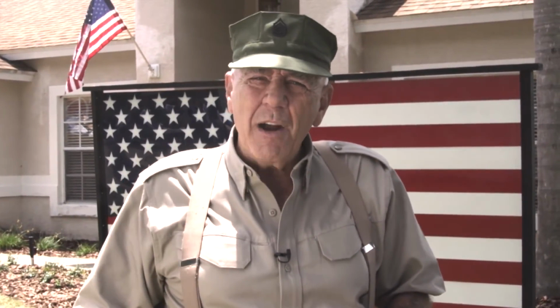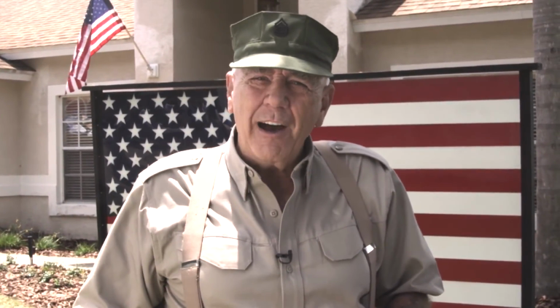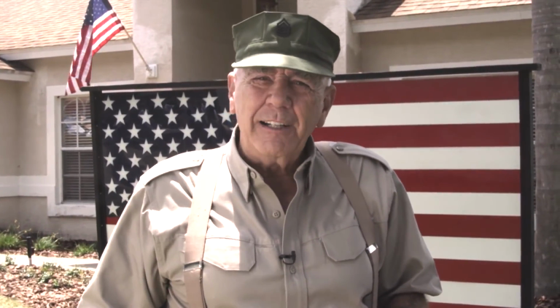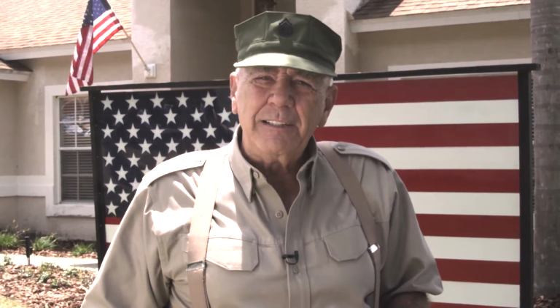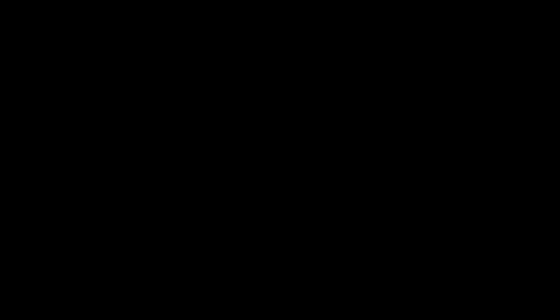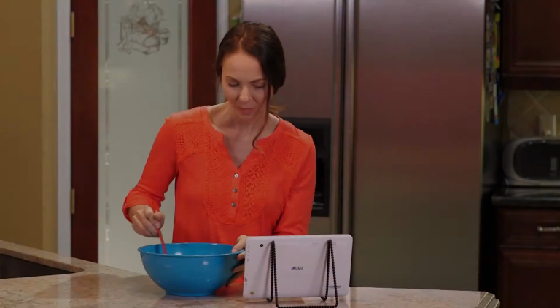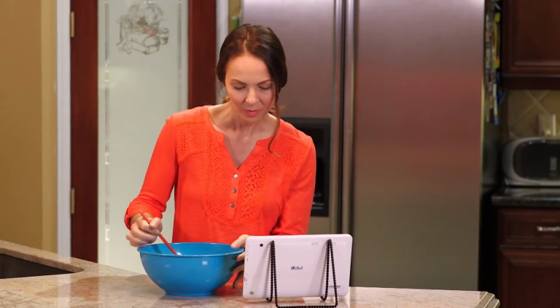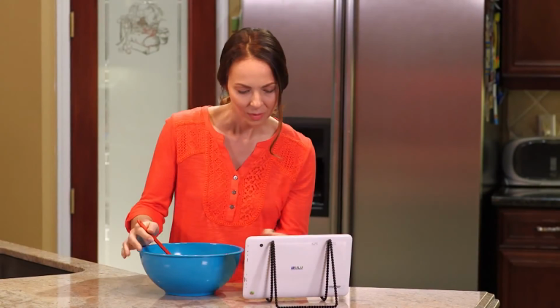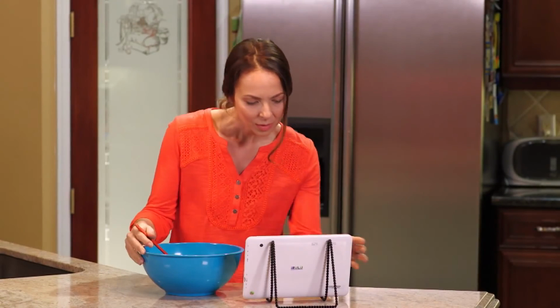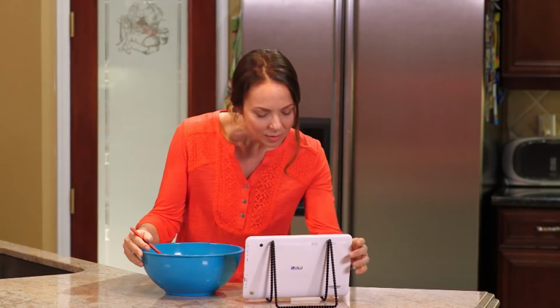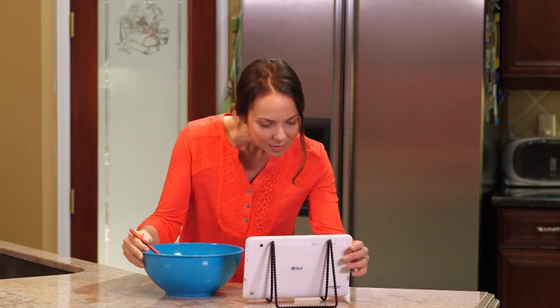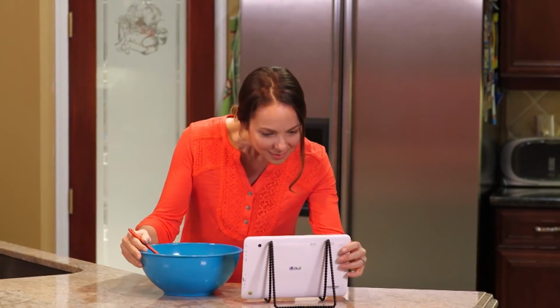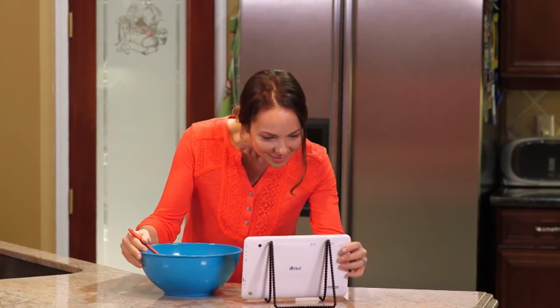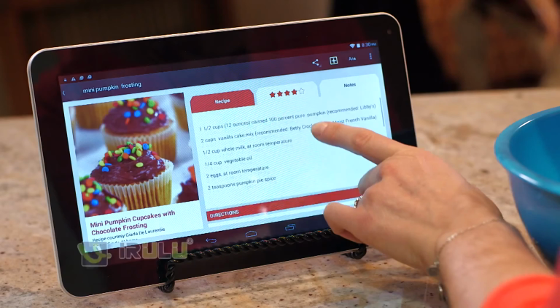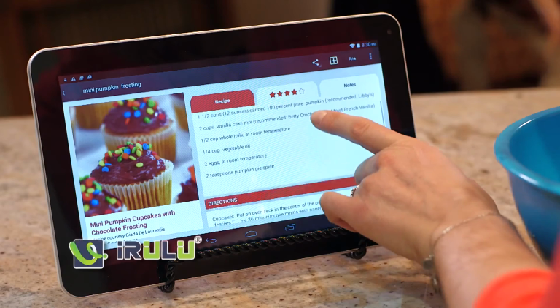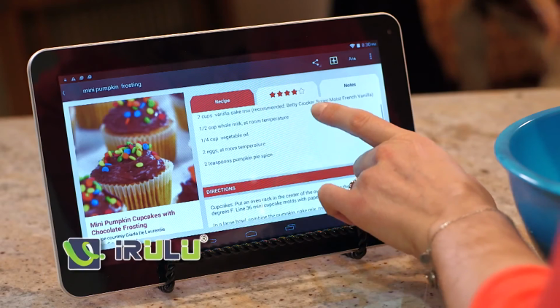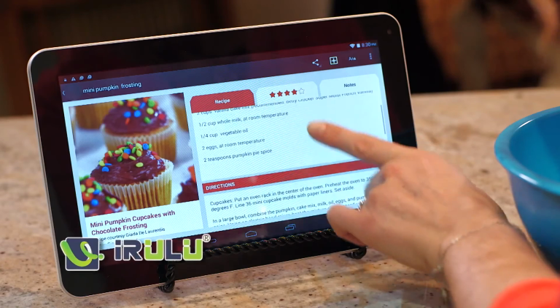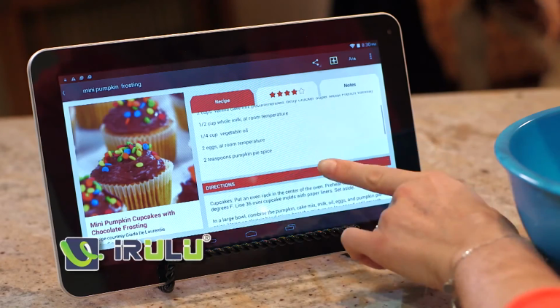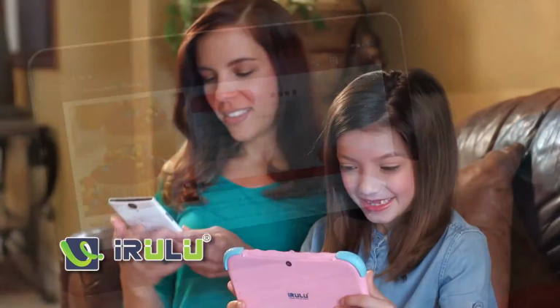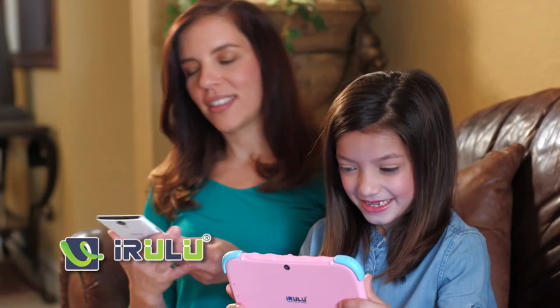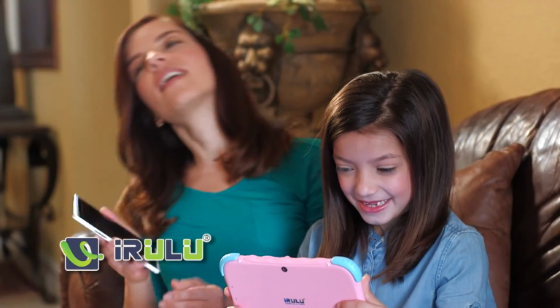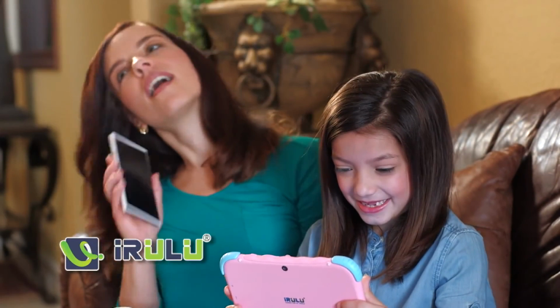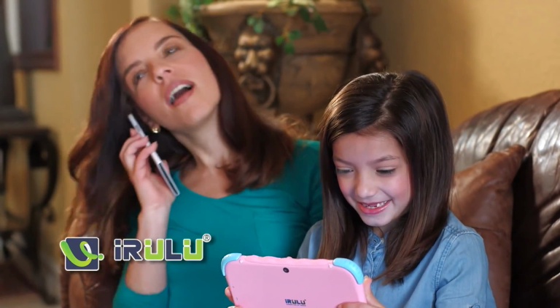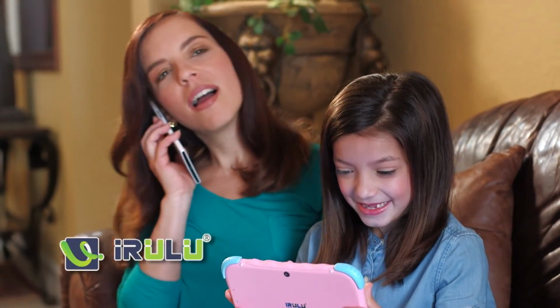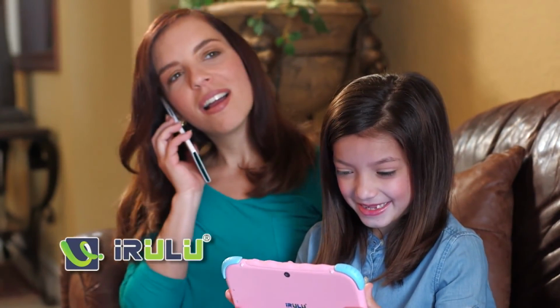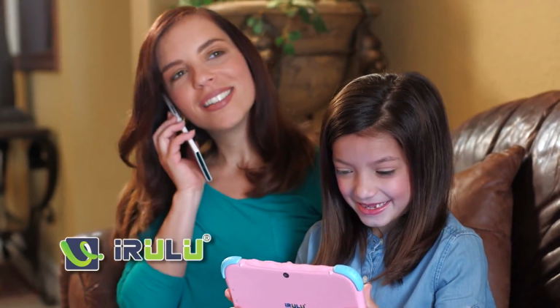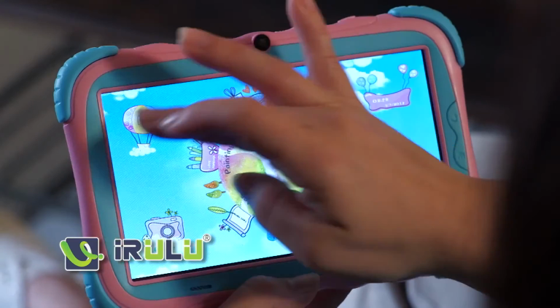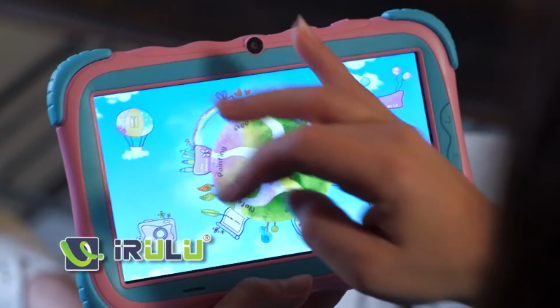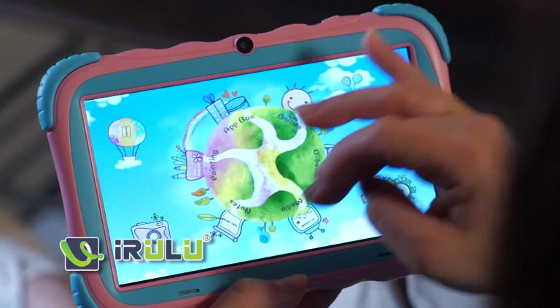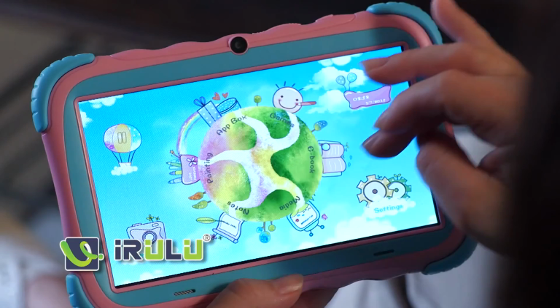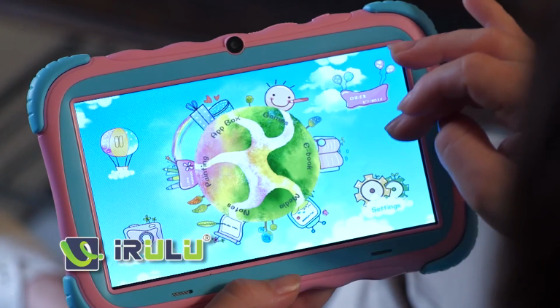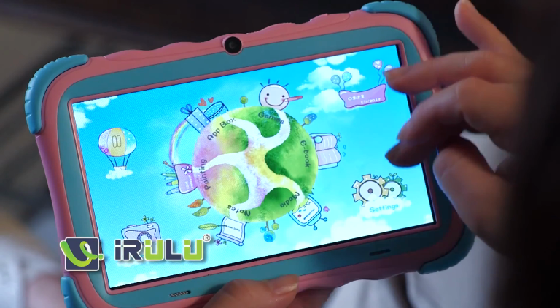Portions of today's program are brought to you by iRULU, makers of quality tablets and smartphones that fit the family budget. iRULU — today's hottest technology without the high price.